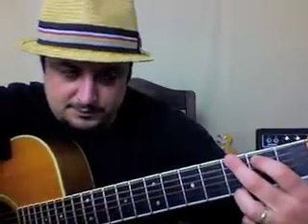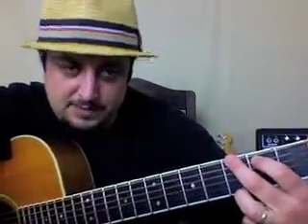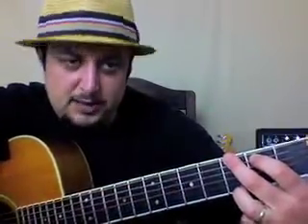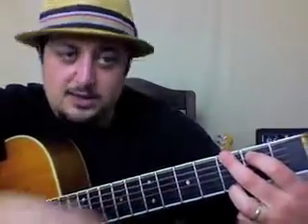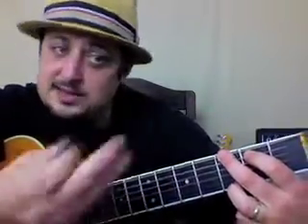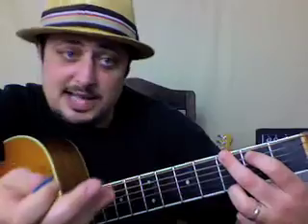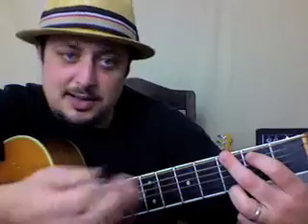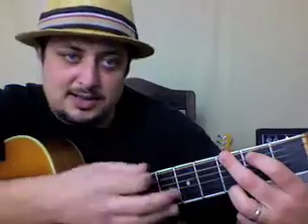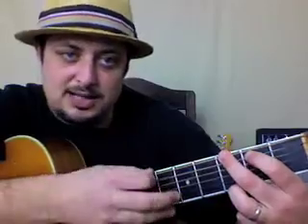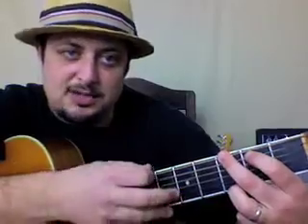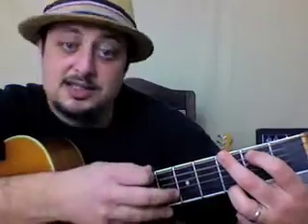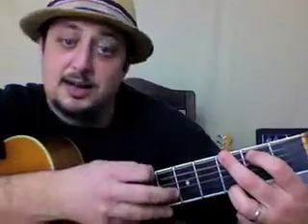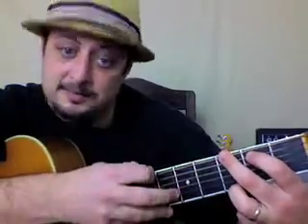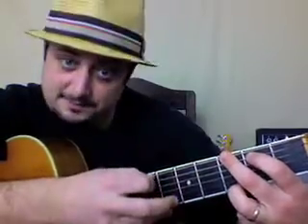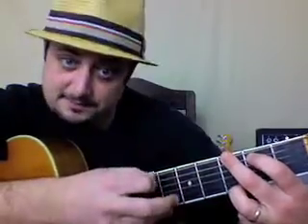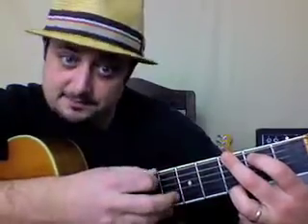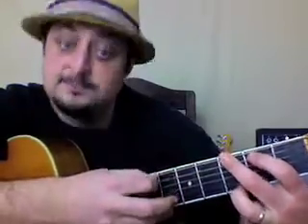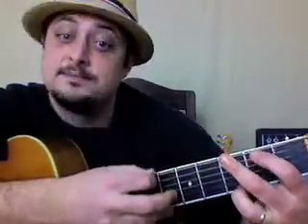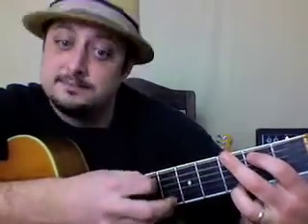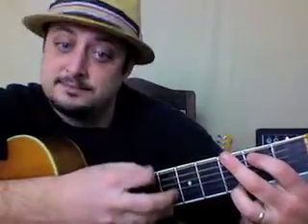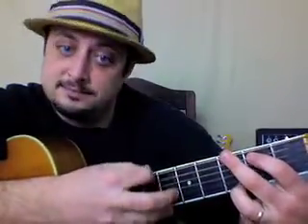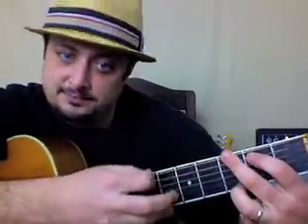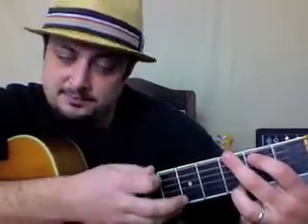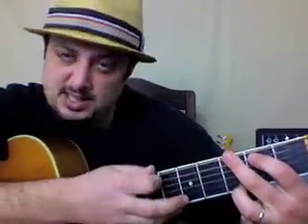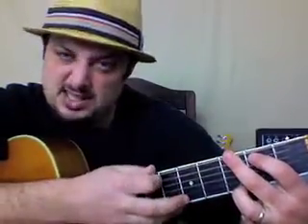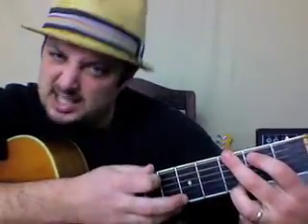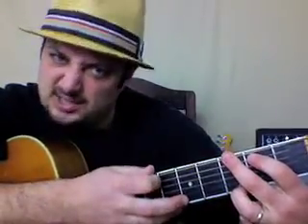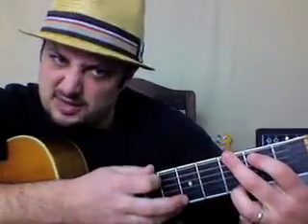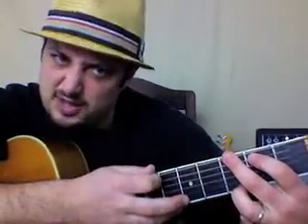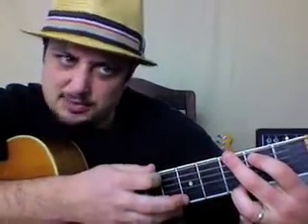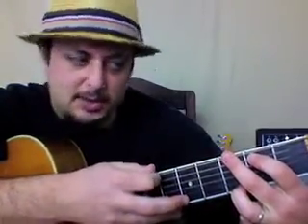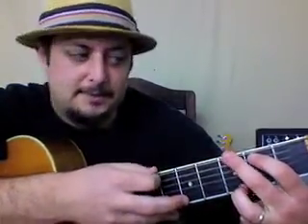By the way, those are the same notes as Redemption Song, just a little different rhythm to it.